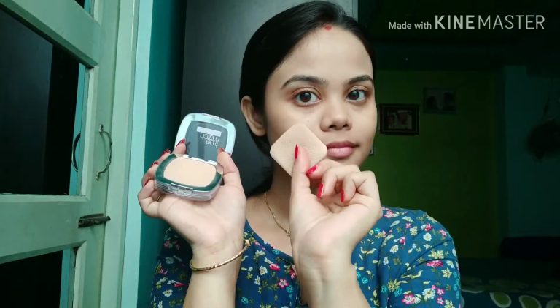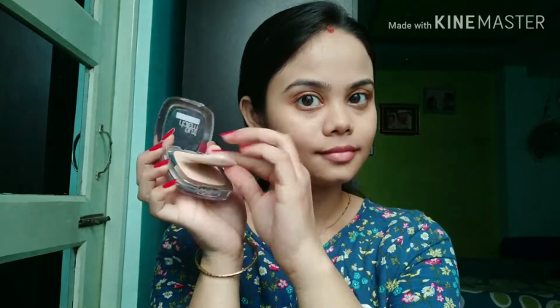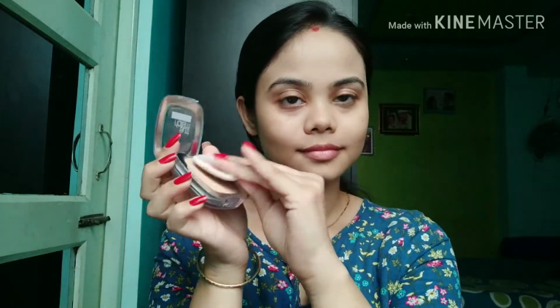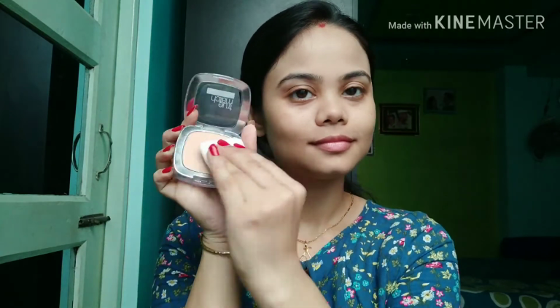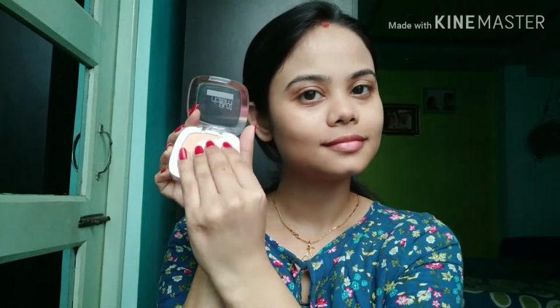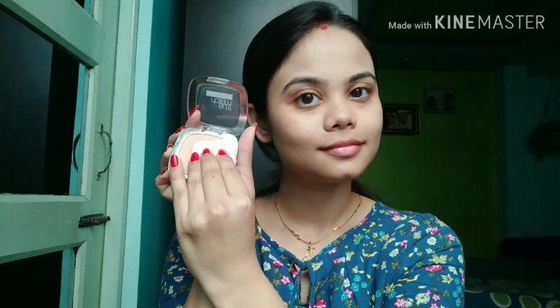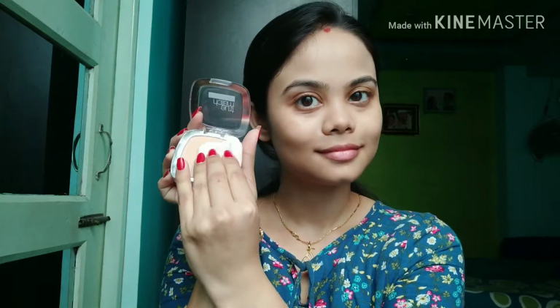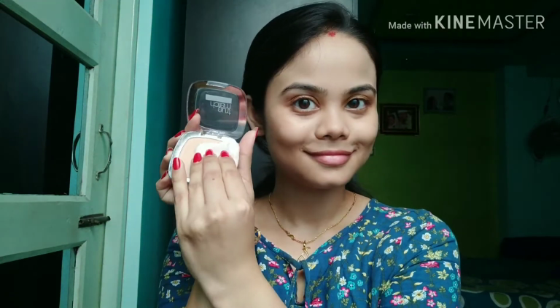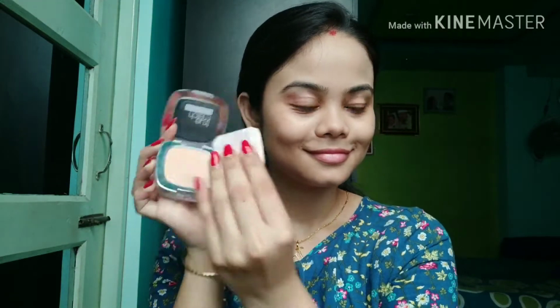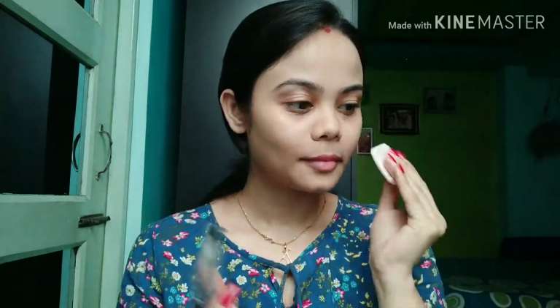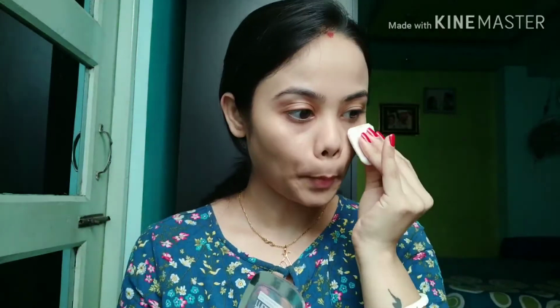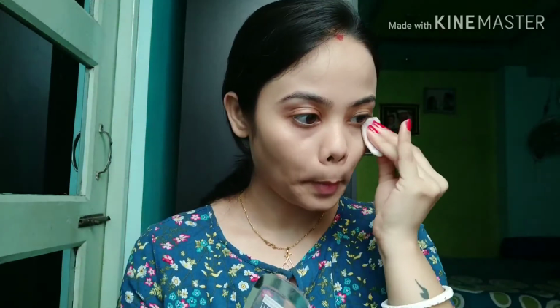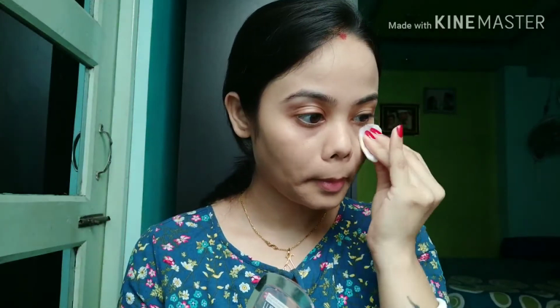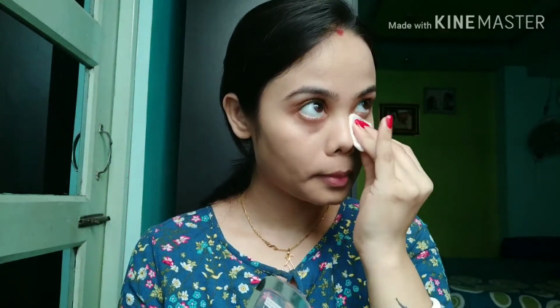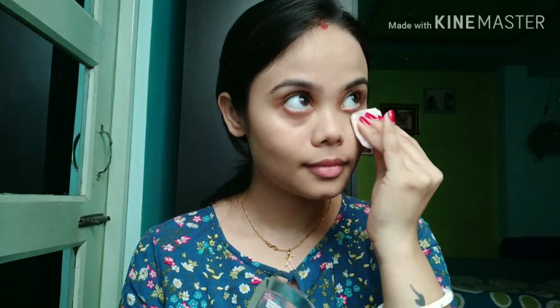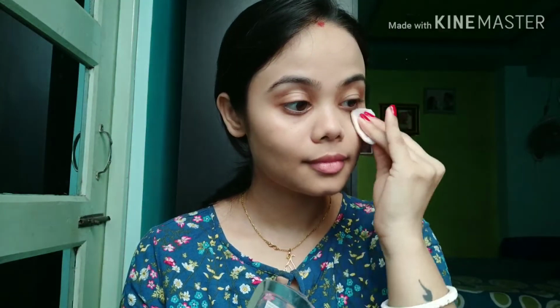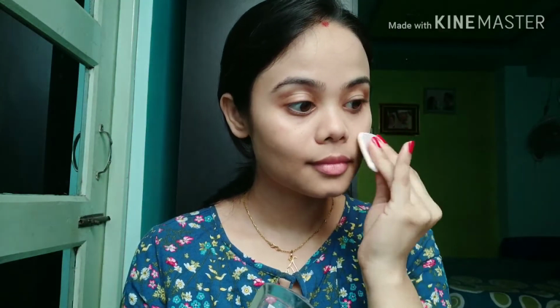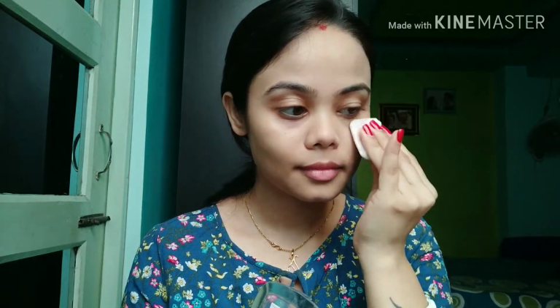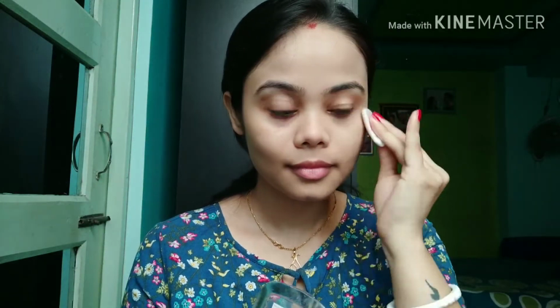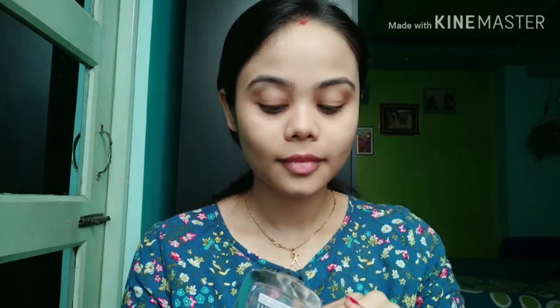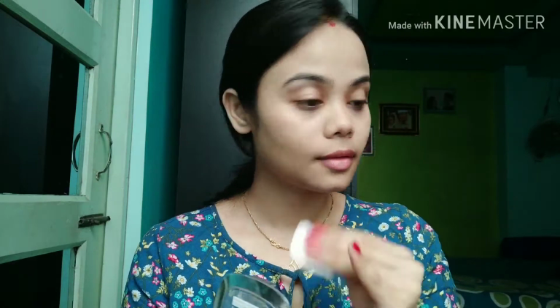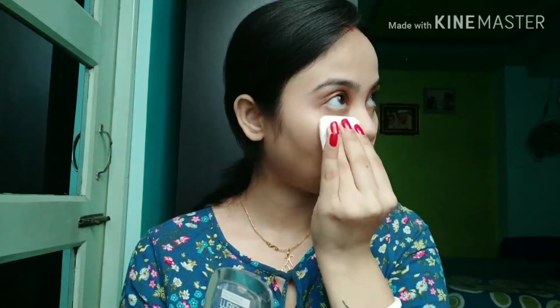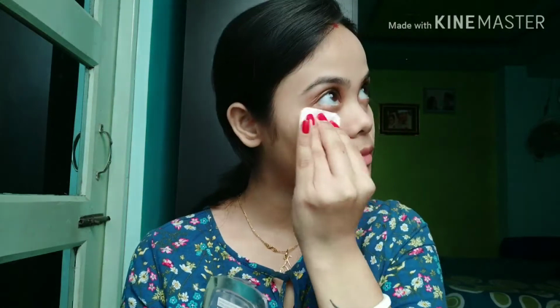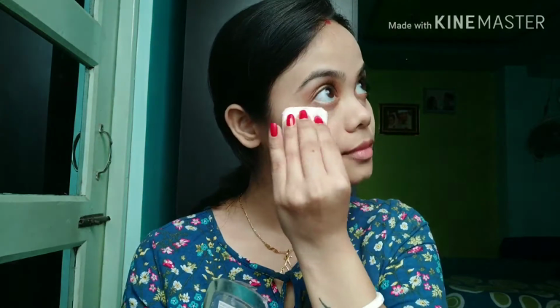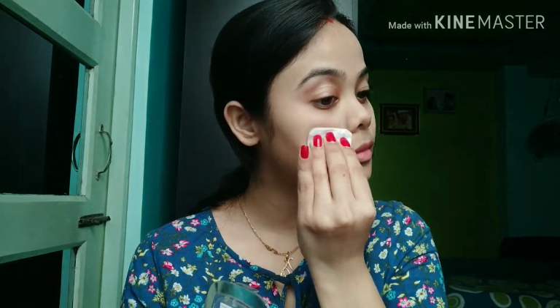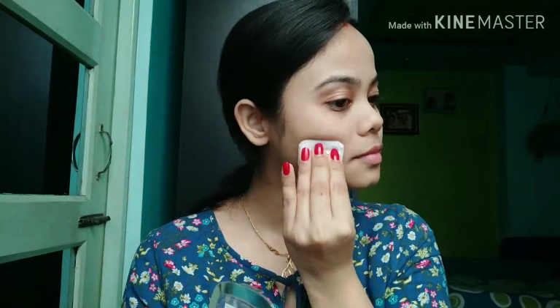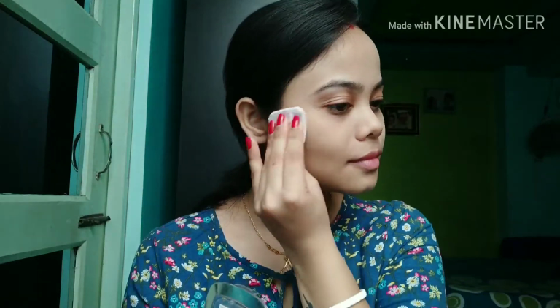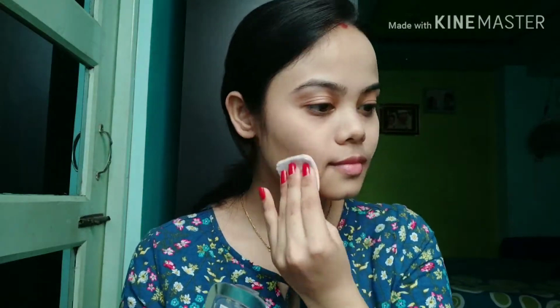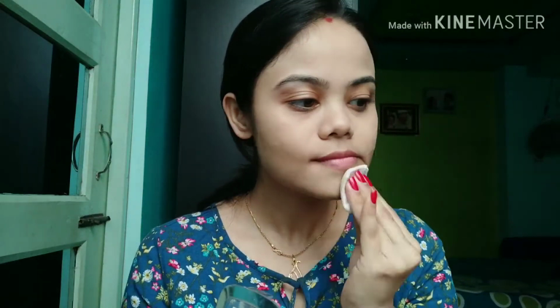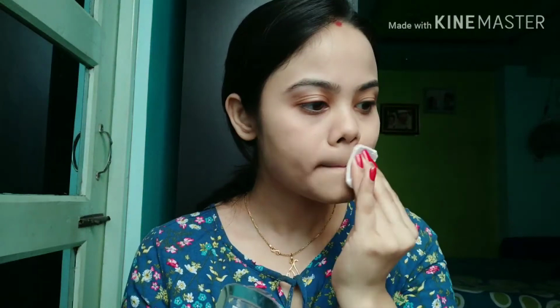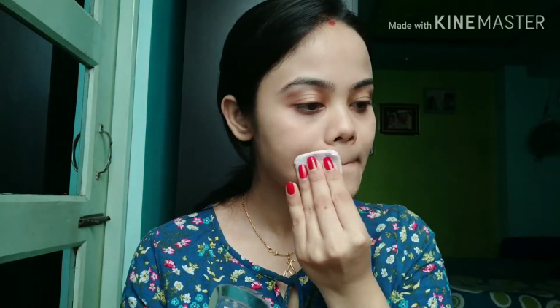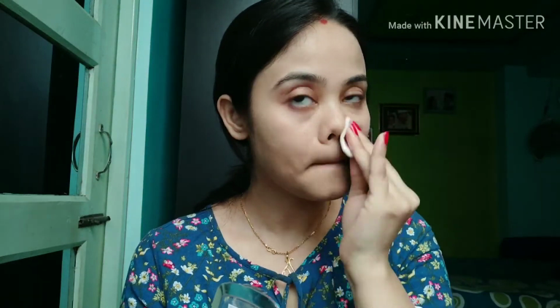Now I am taking my L'Oréal True Match compact powder and with the puff I apply this all over my face. This compact powder gives me a nice decent amount of coverage as well.